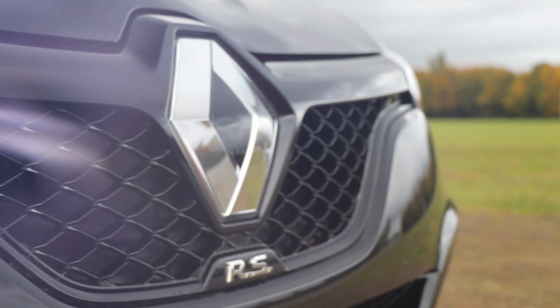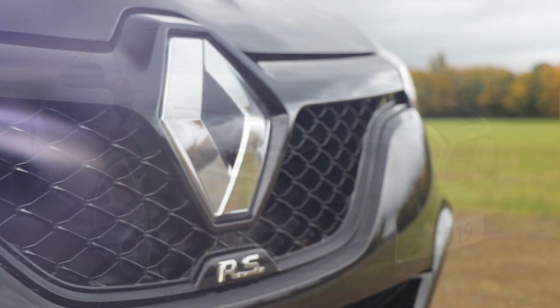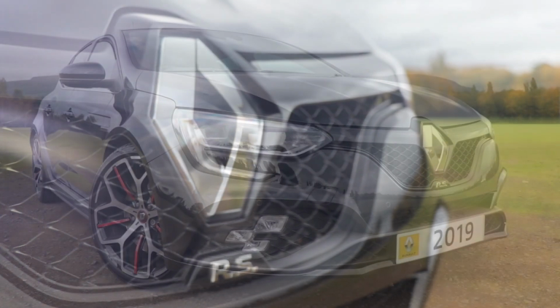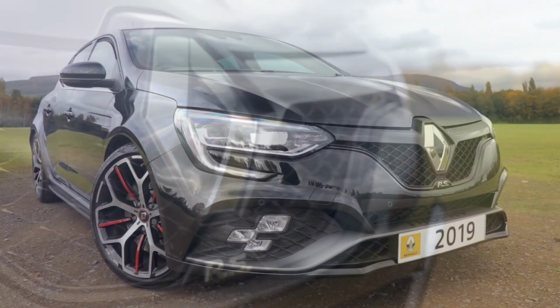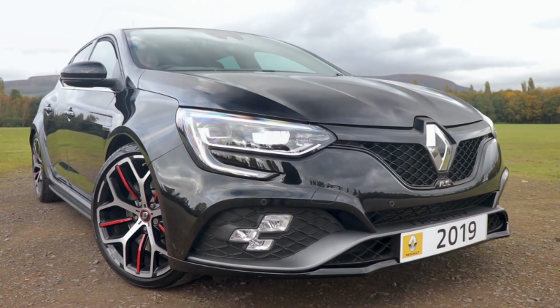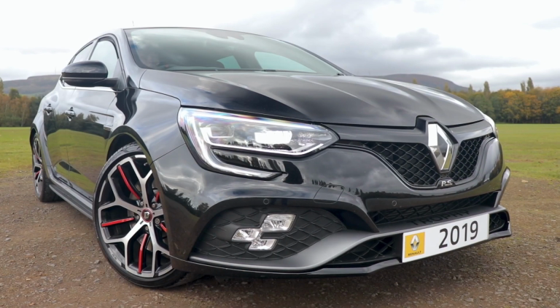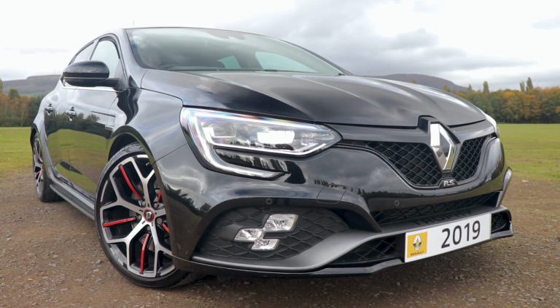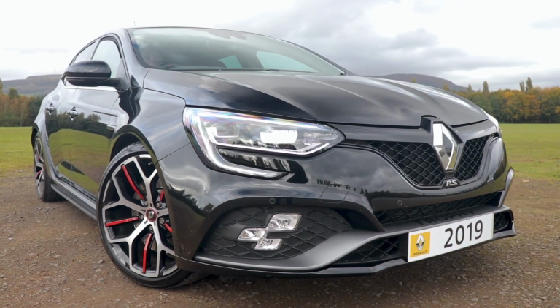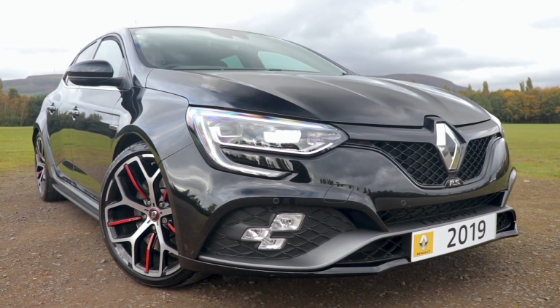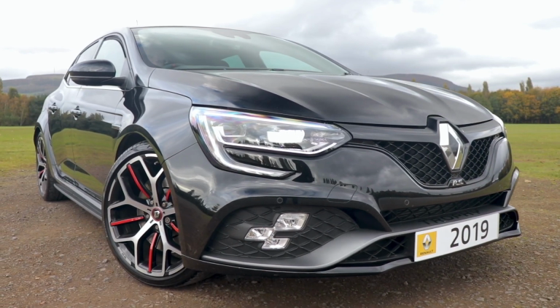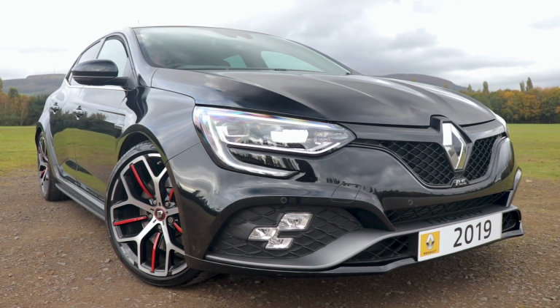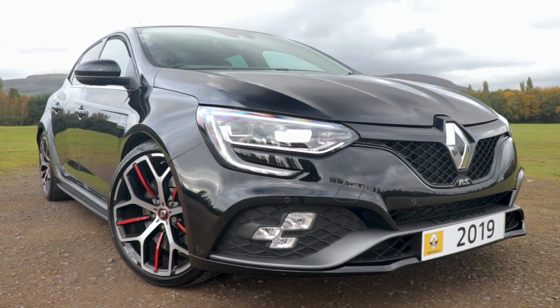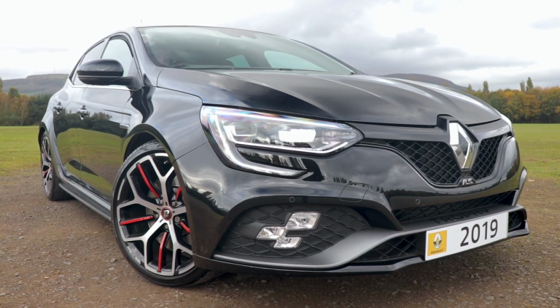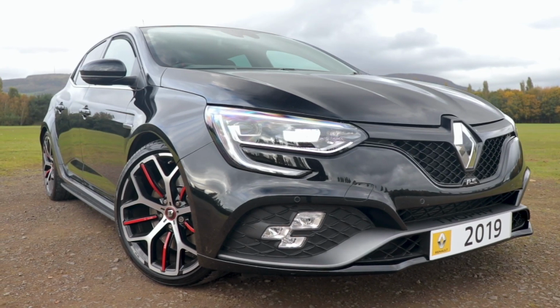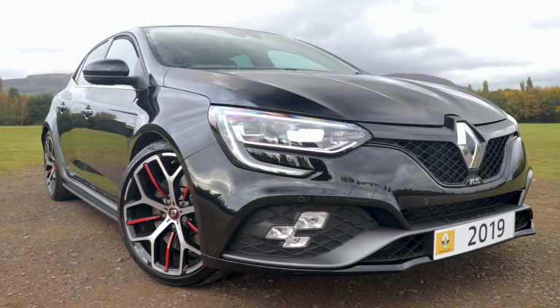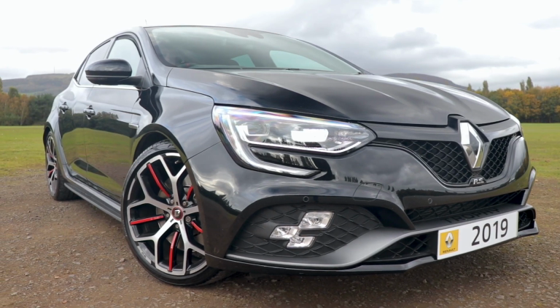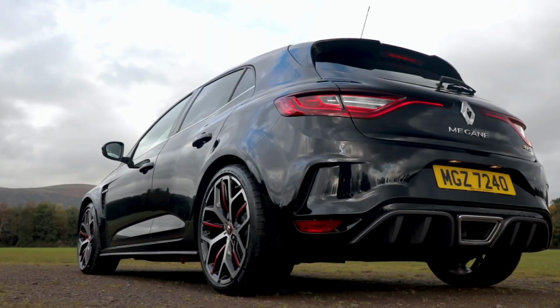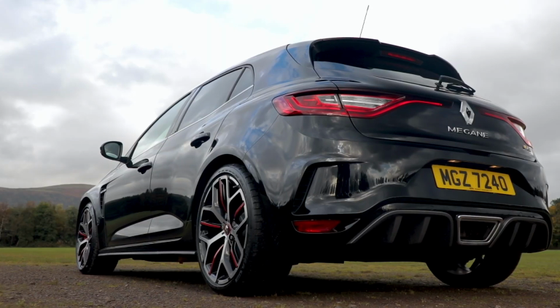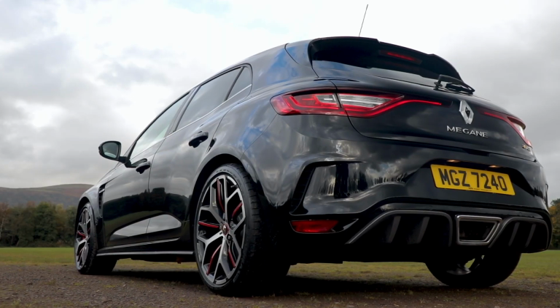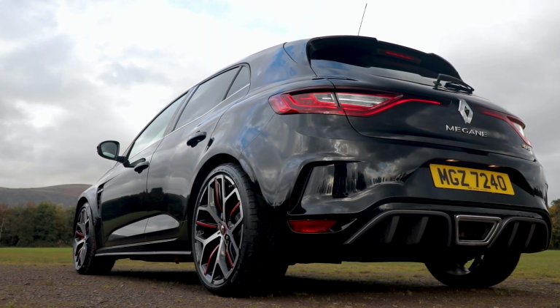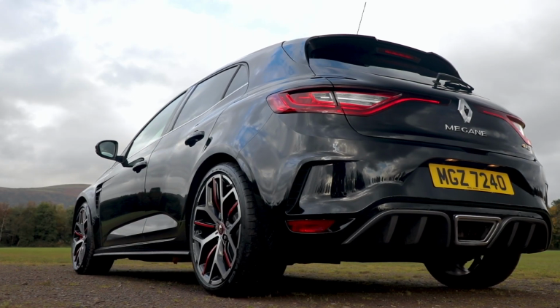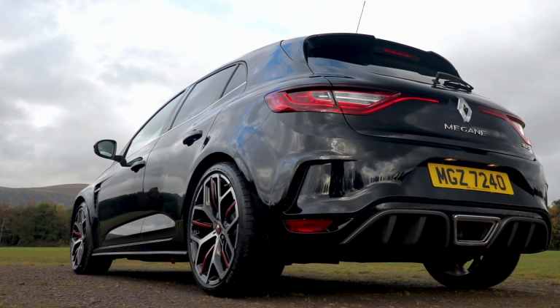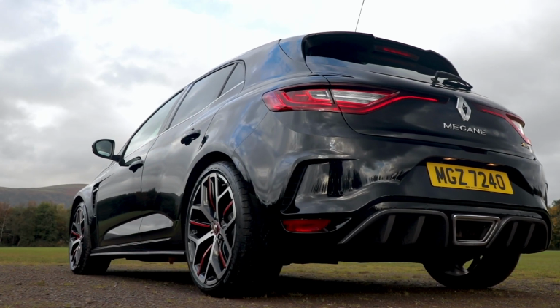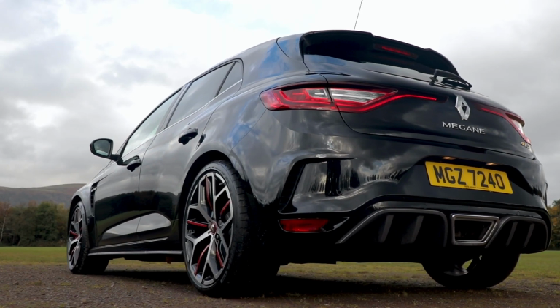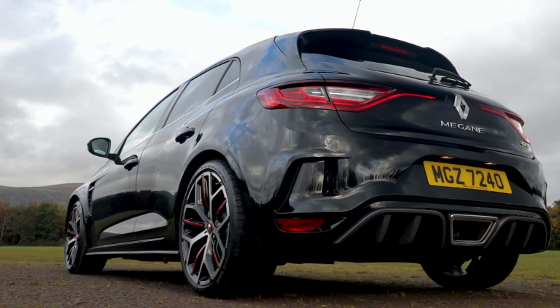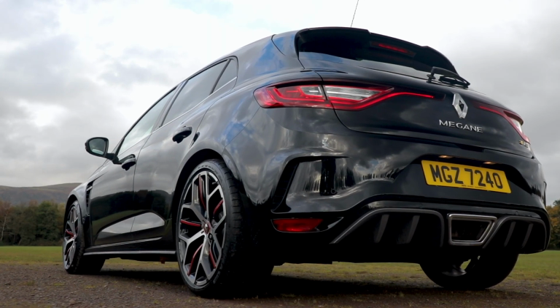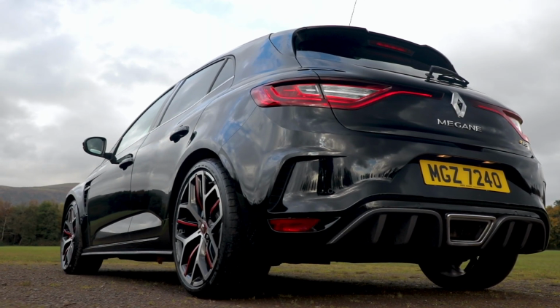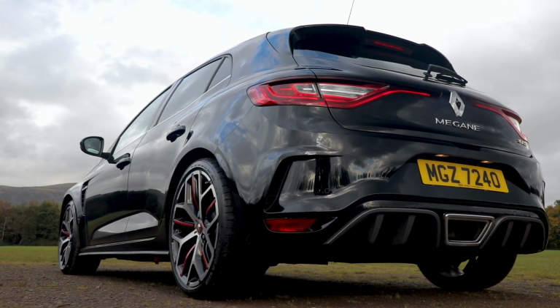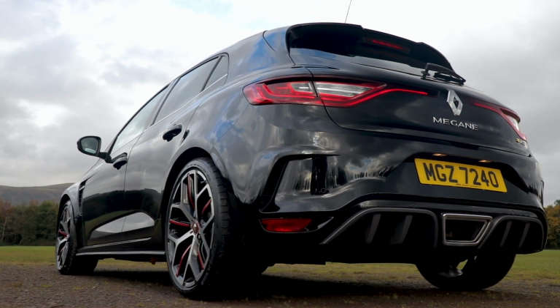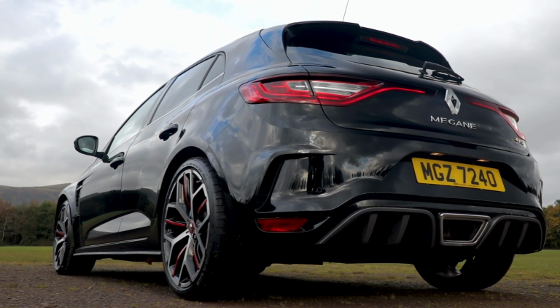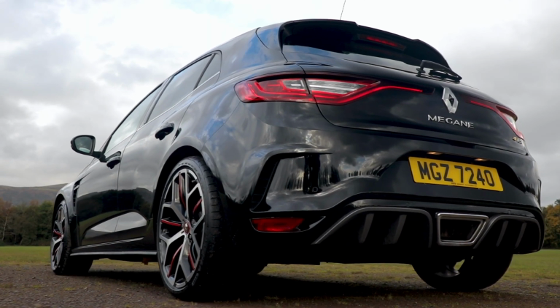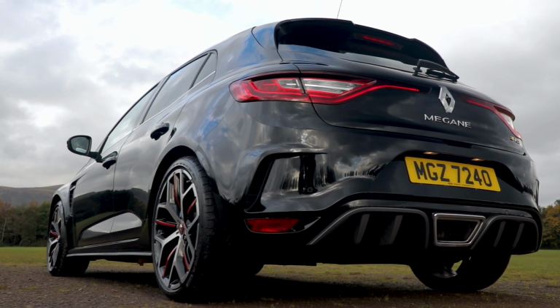Hi there, it's Jonathan here, one of the sales team at Charleshurst Renault, and today I'd like to introduce you to the all-new Megane RS.